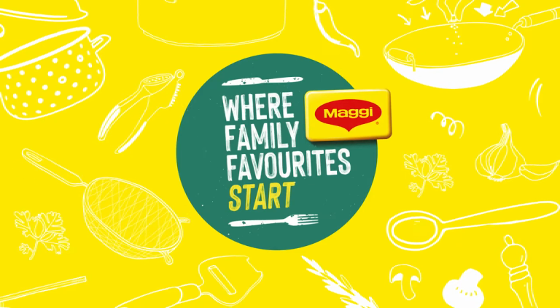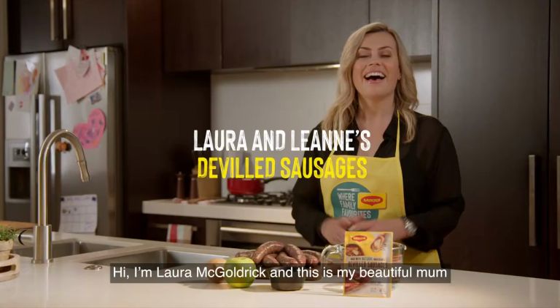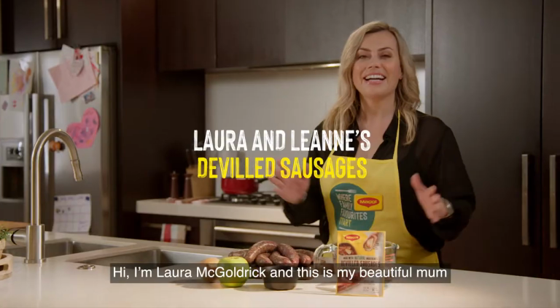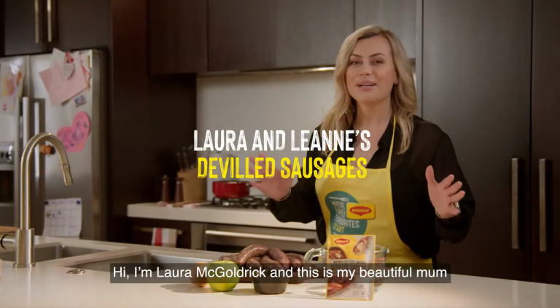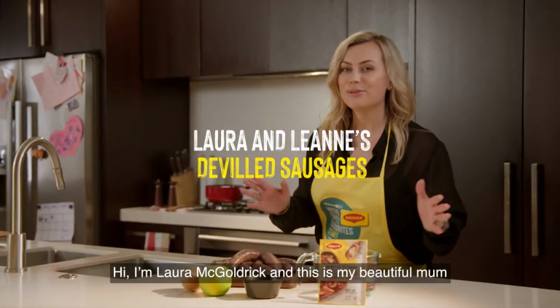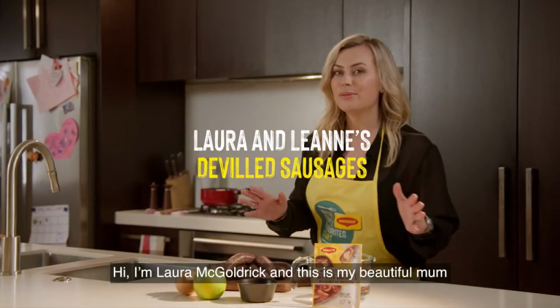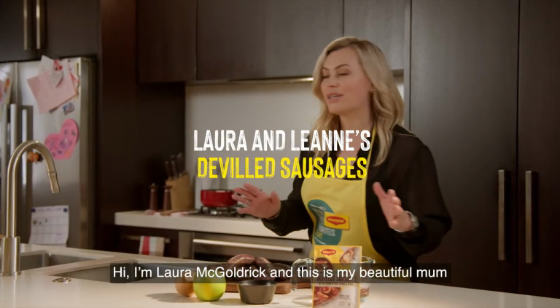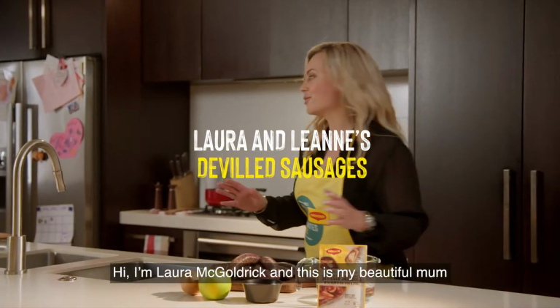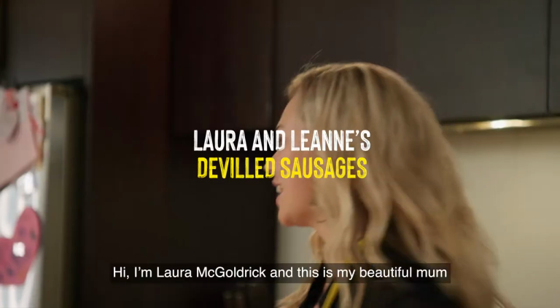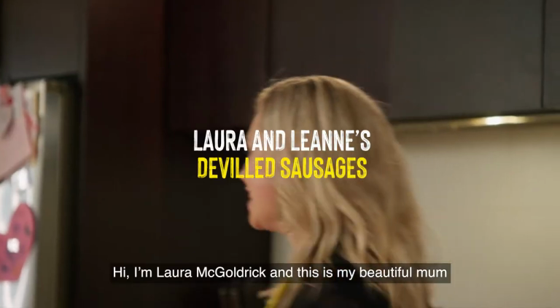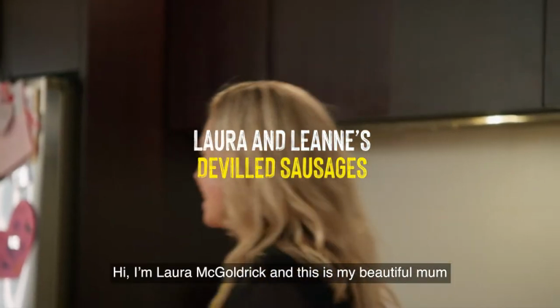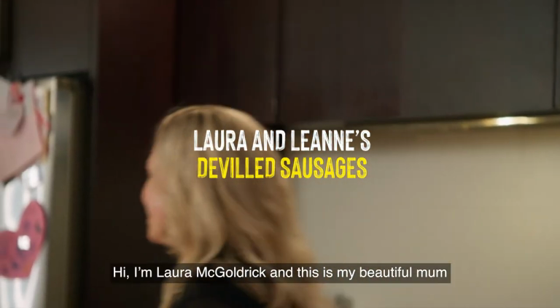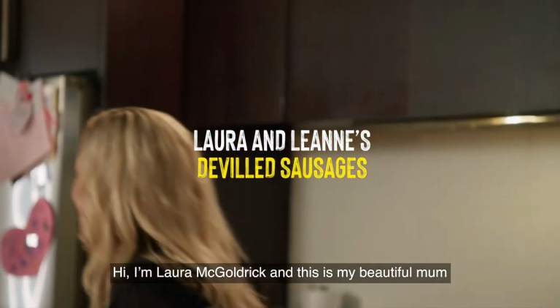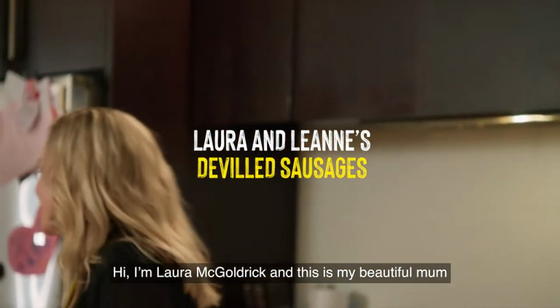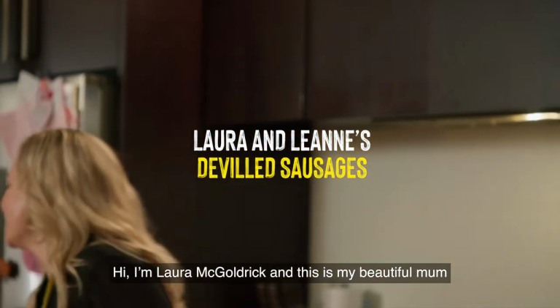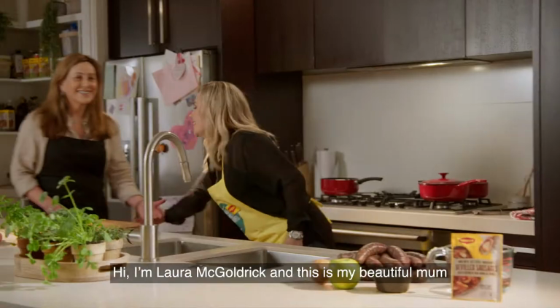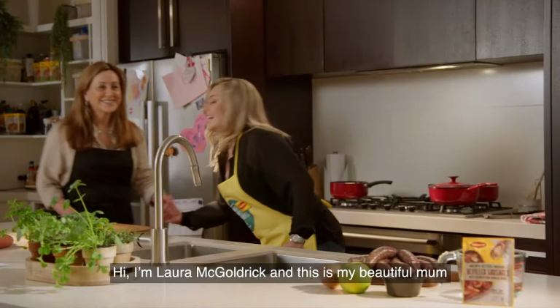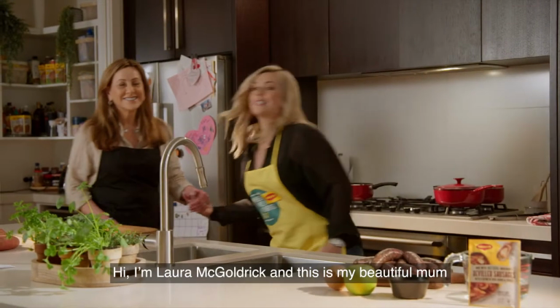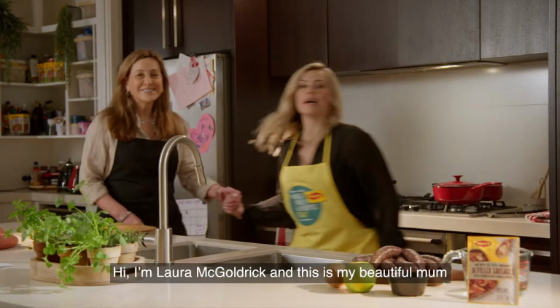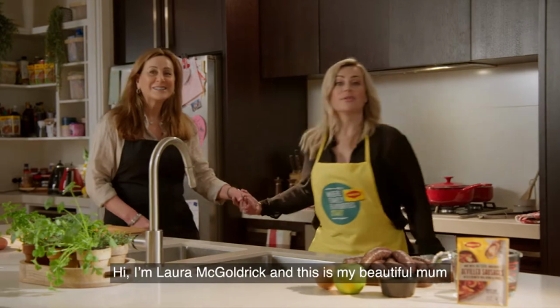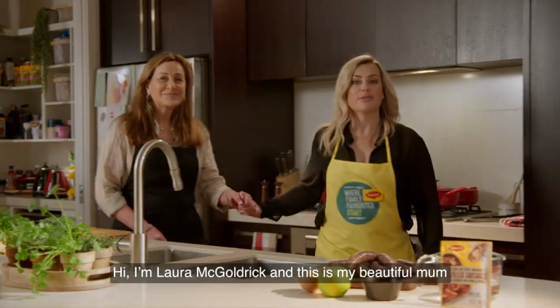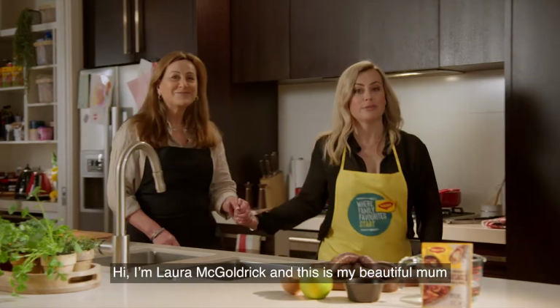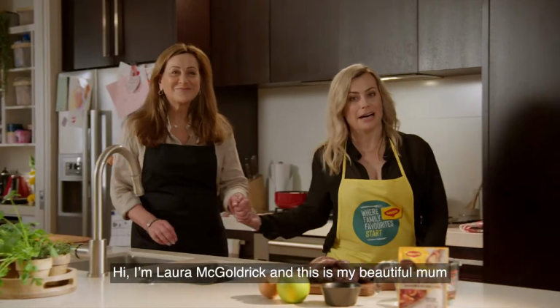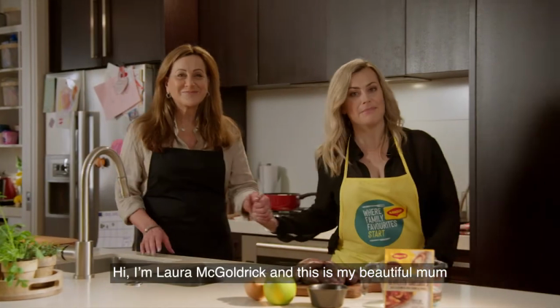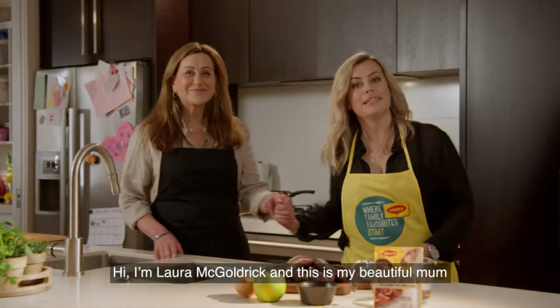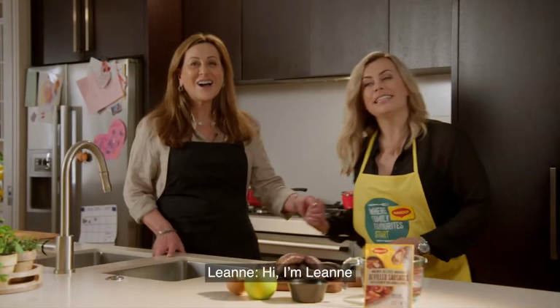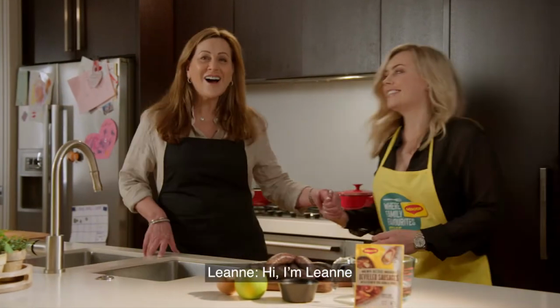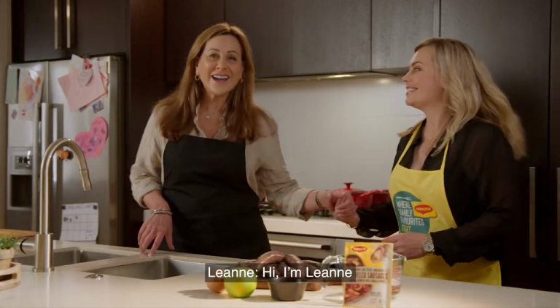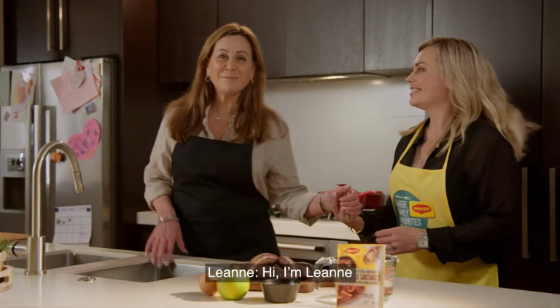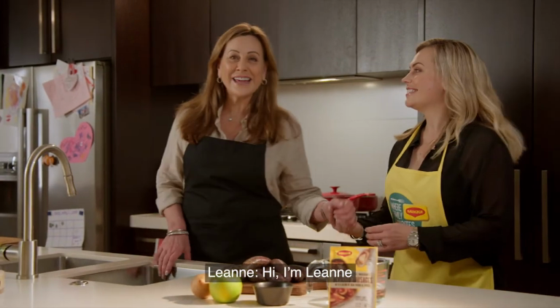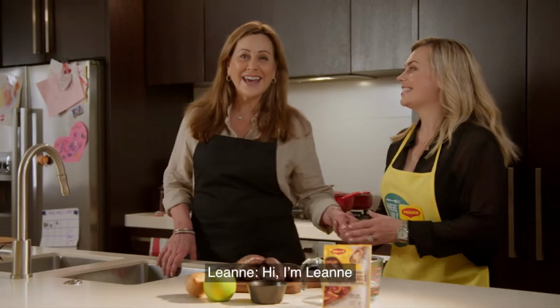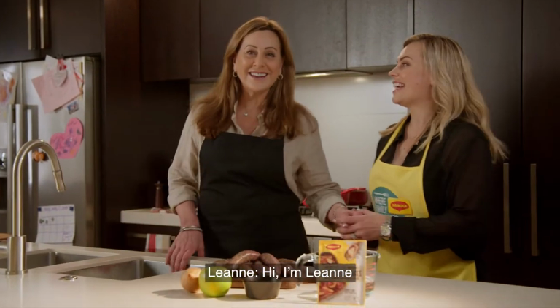Hi, I'm Laura McGoldrick and this is my beautiful mum. Hi, I'm Leanne.